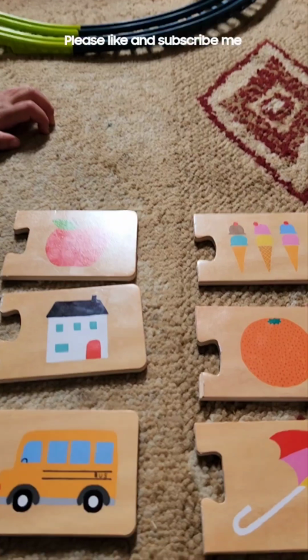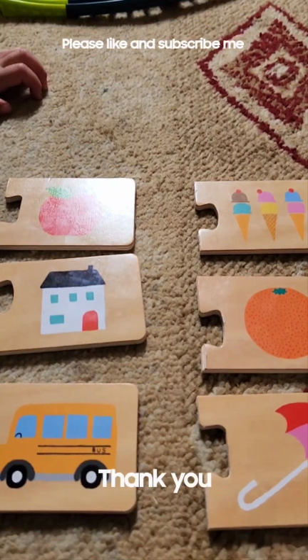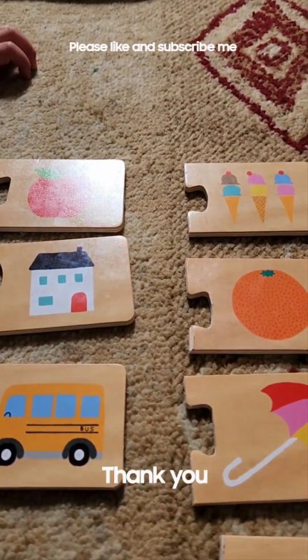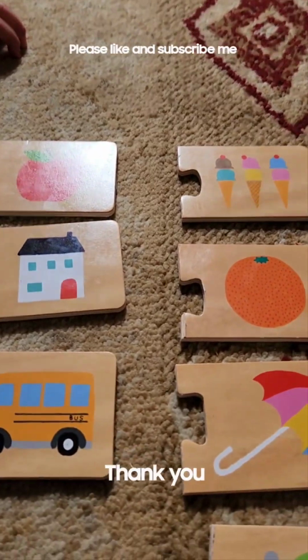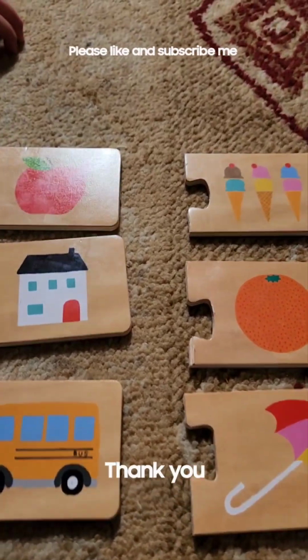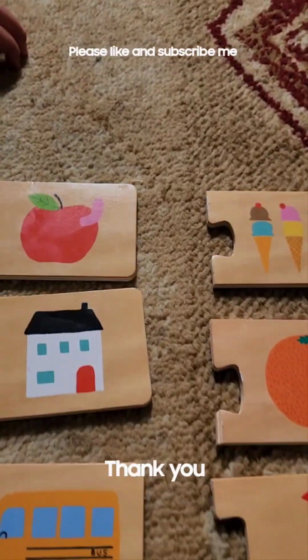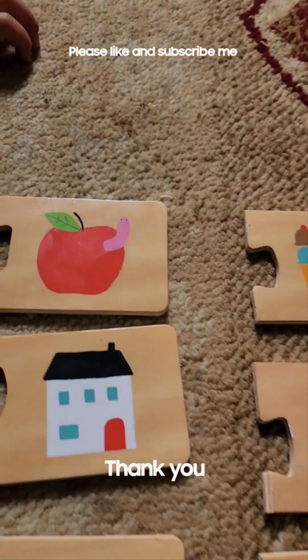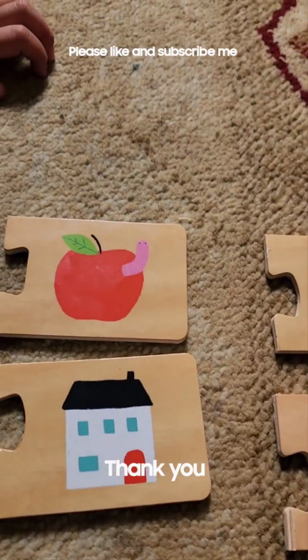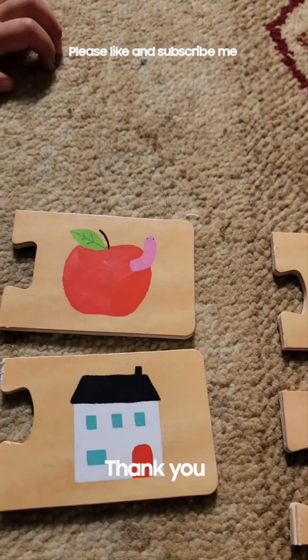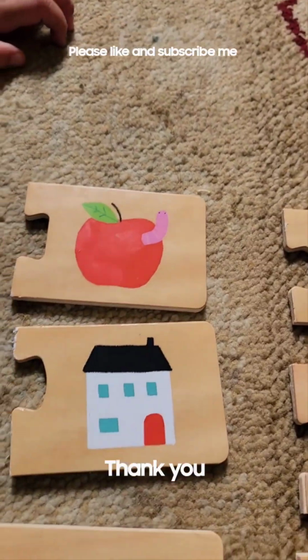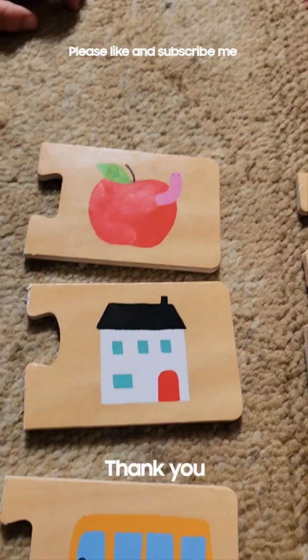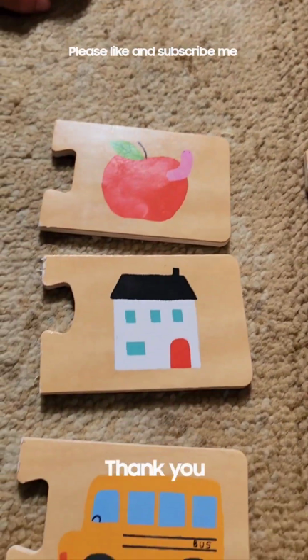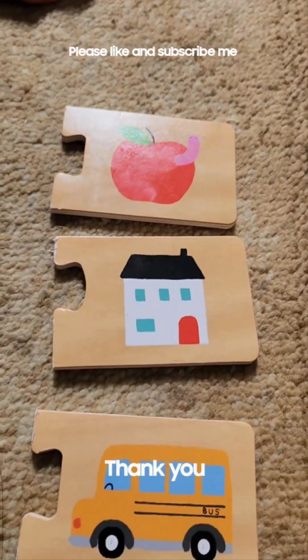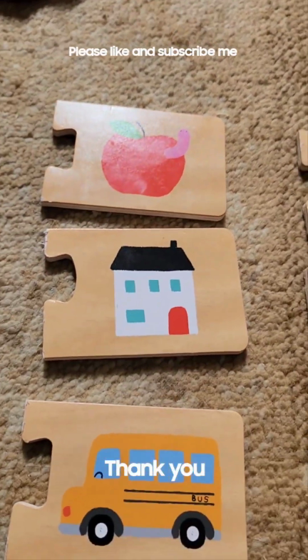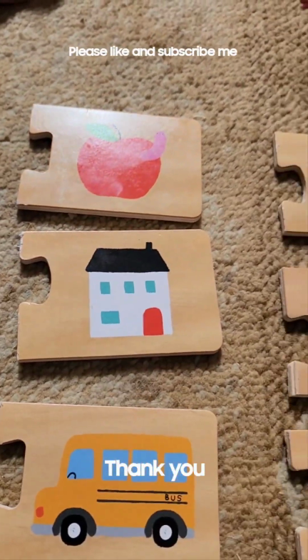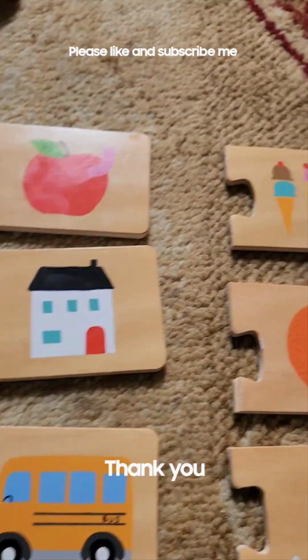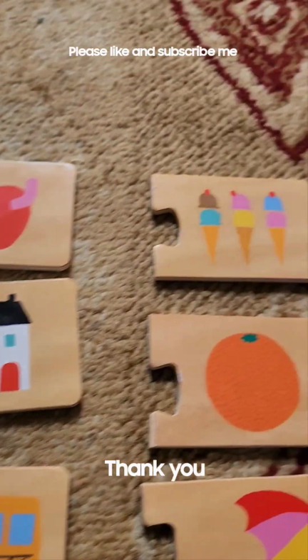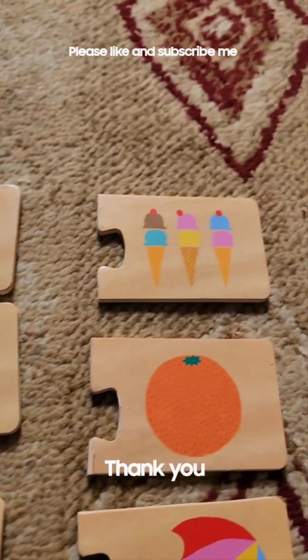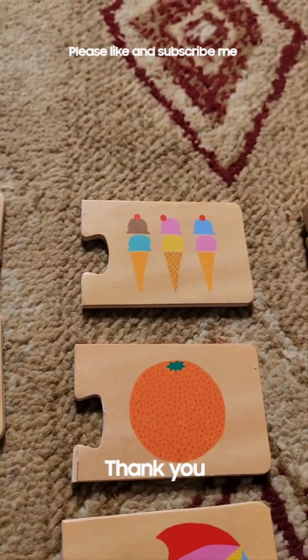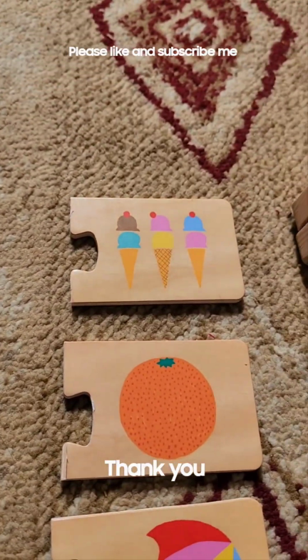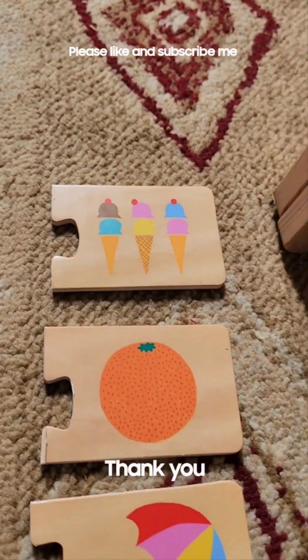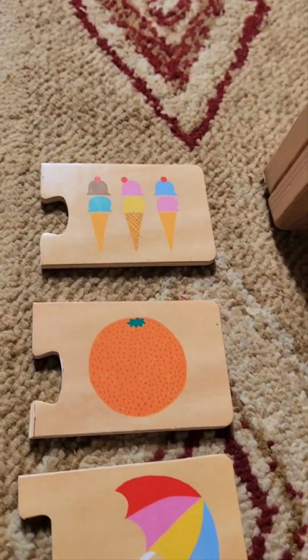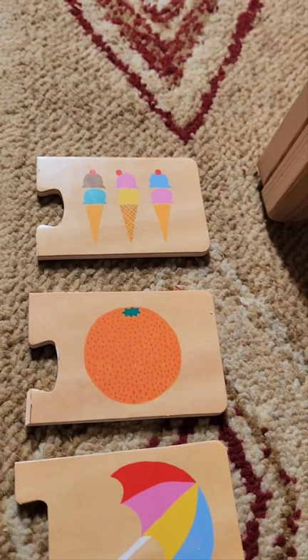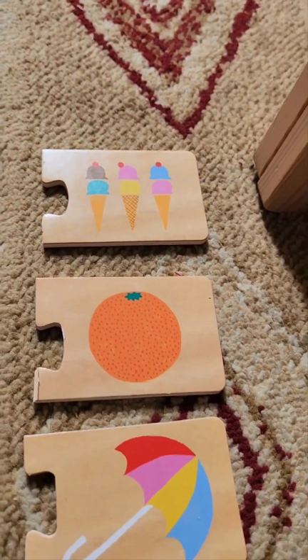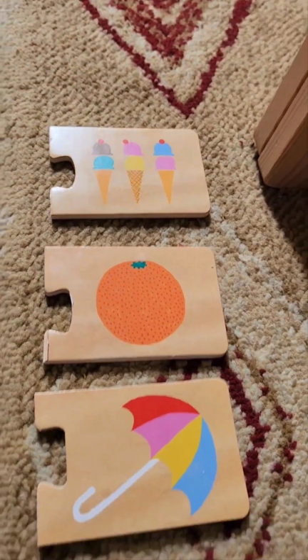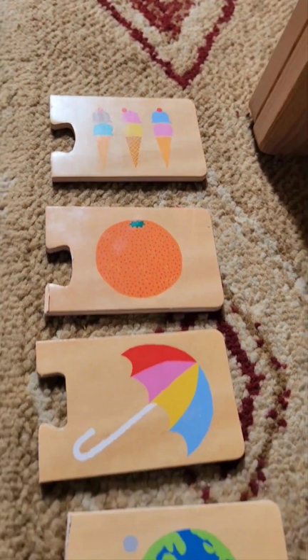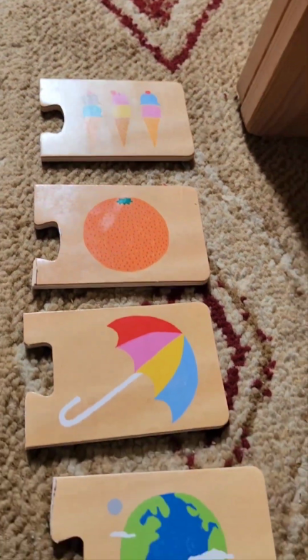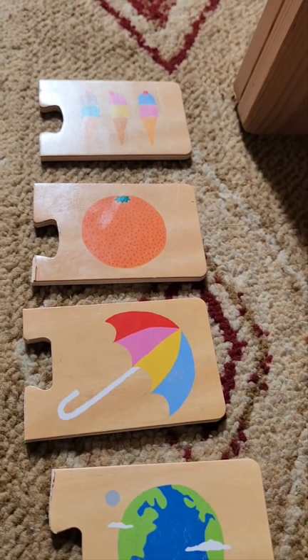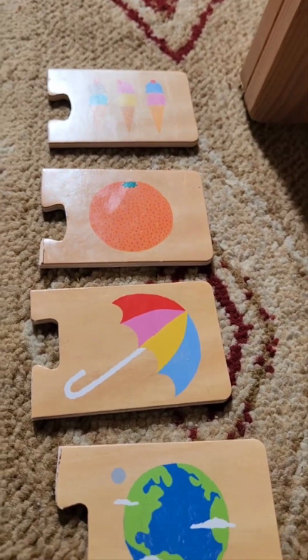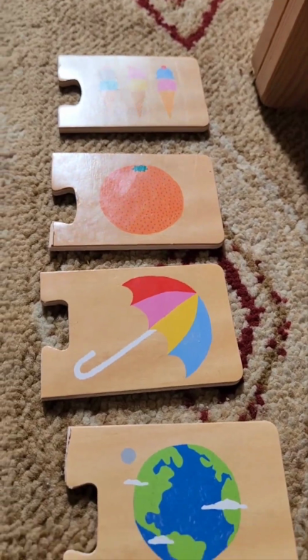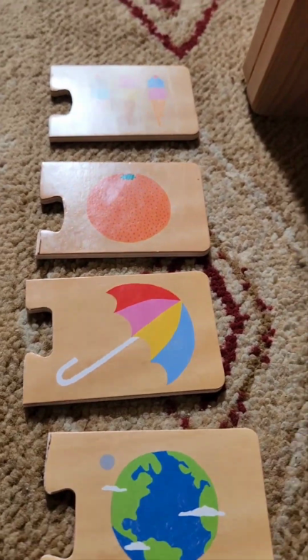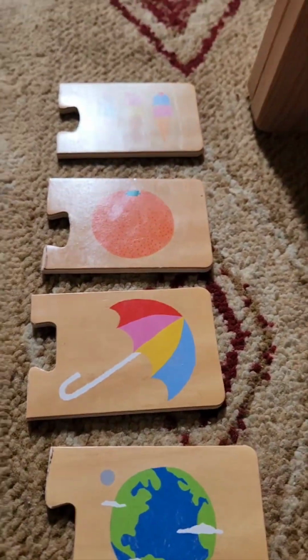What's today? This is apple, house, pearls, ice cream, orange, an umbrella, and art.